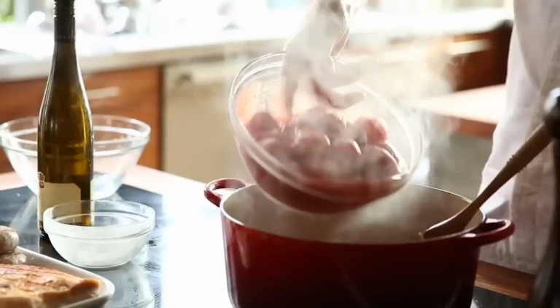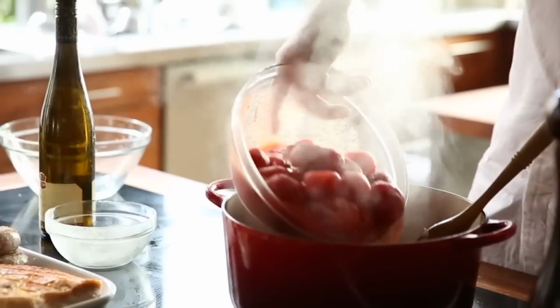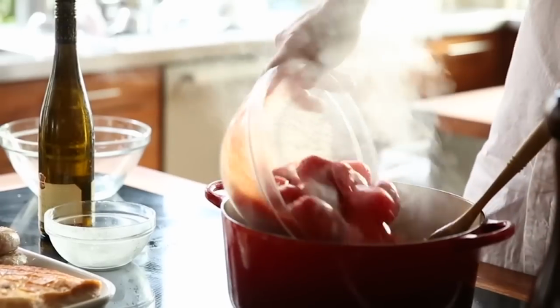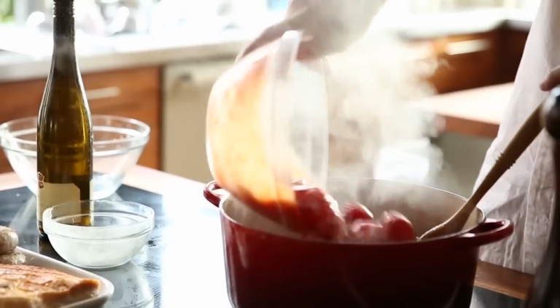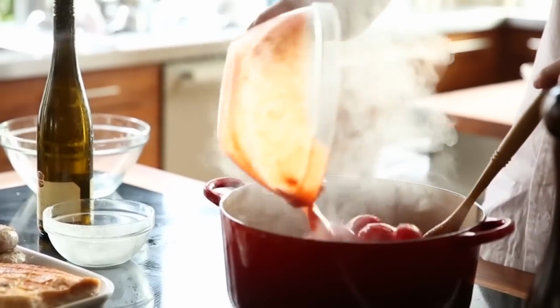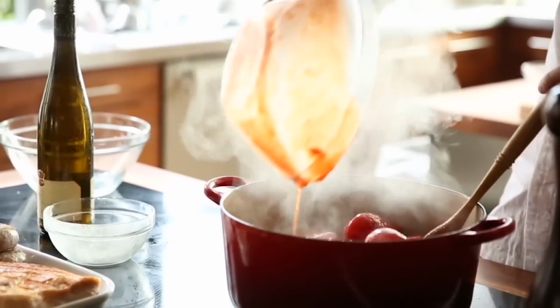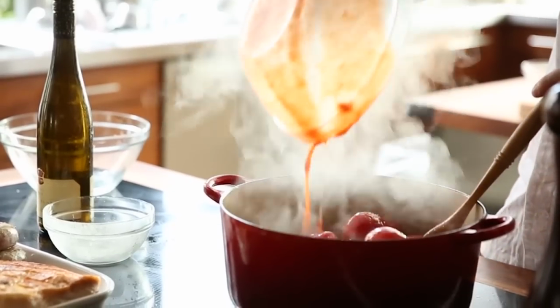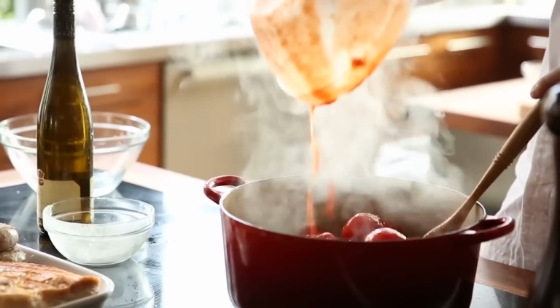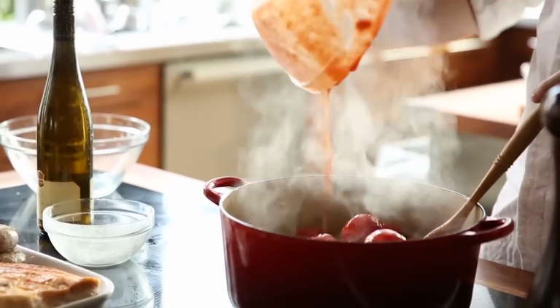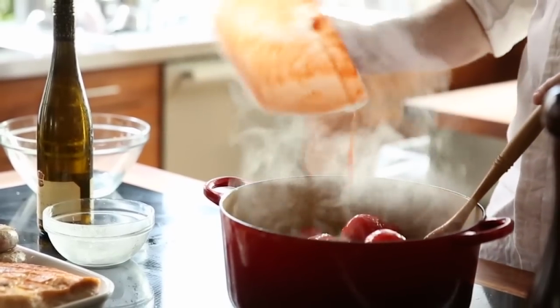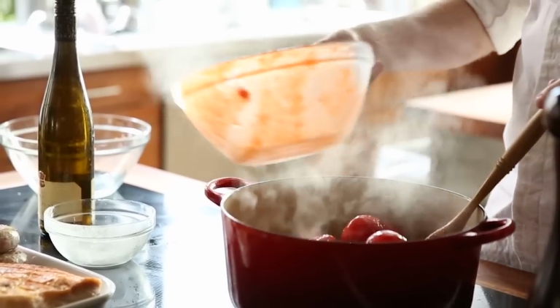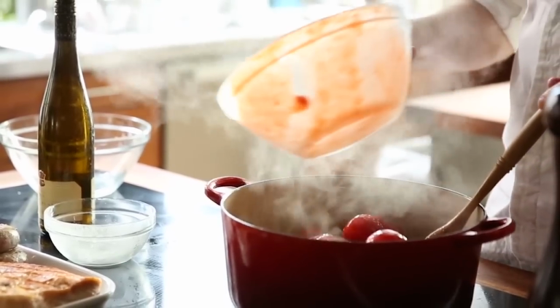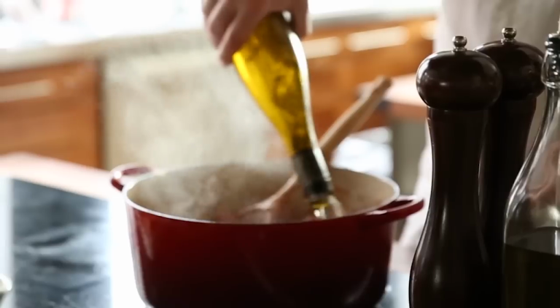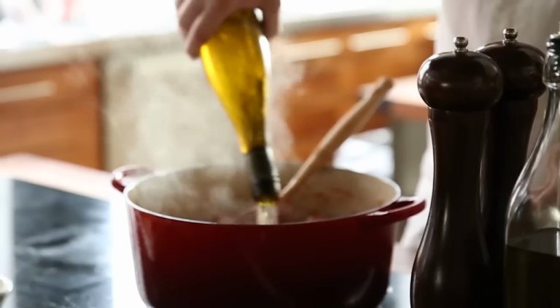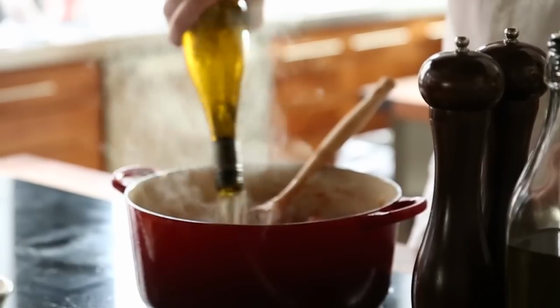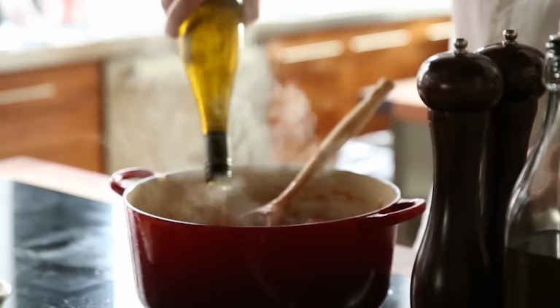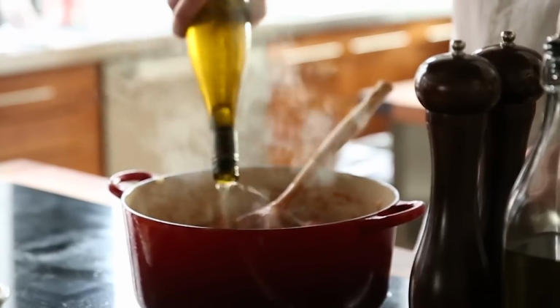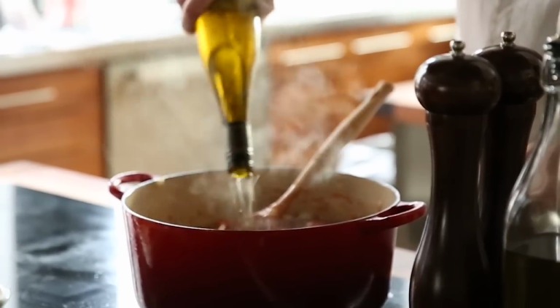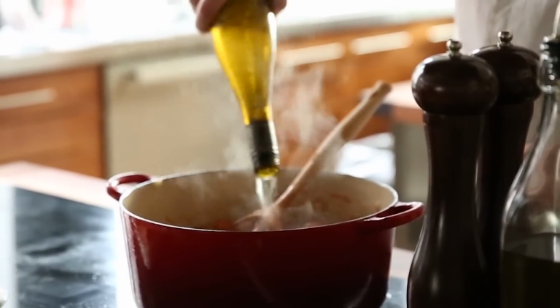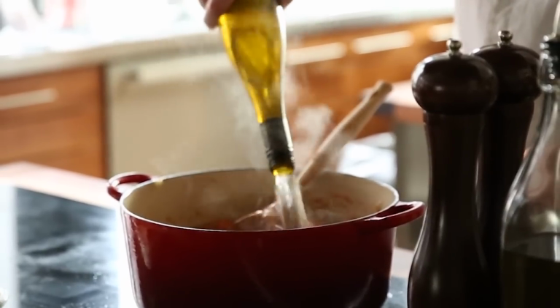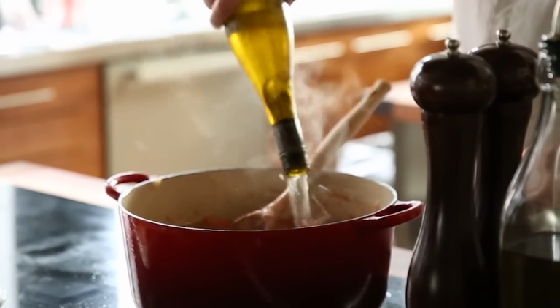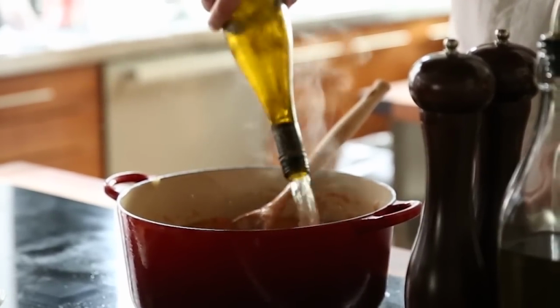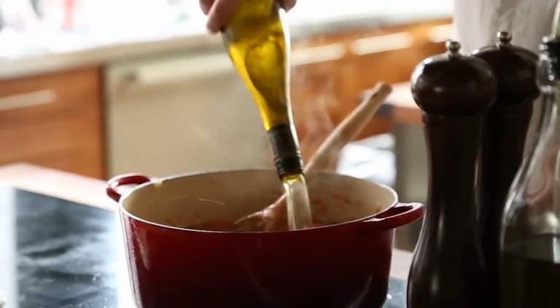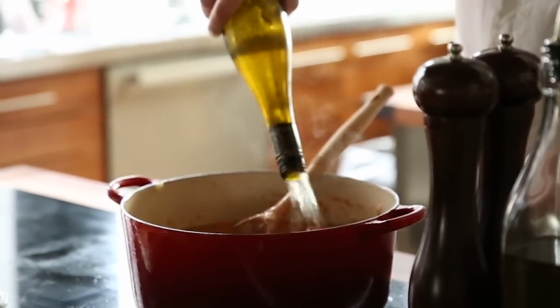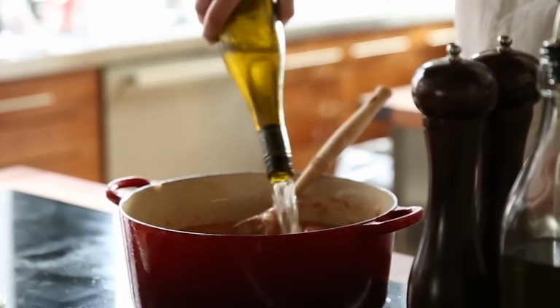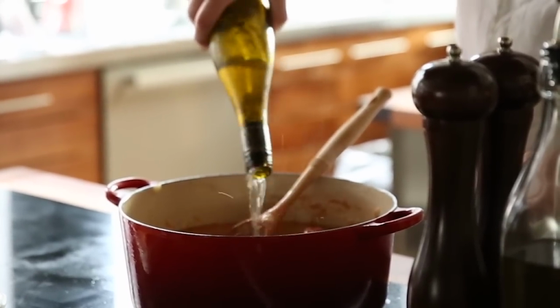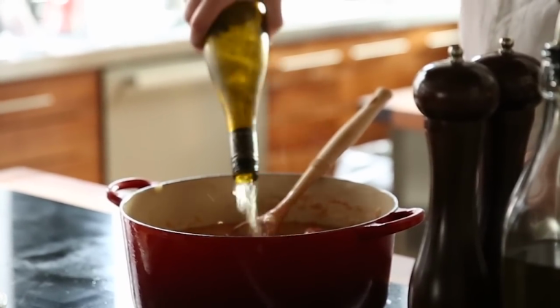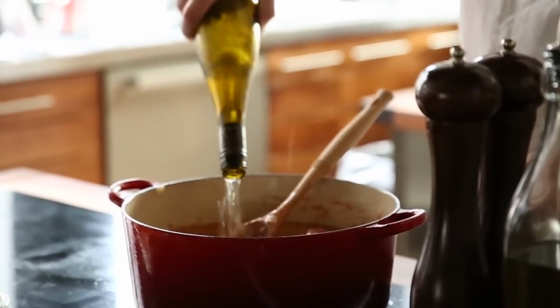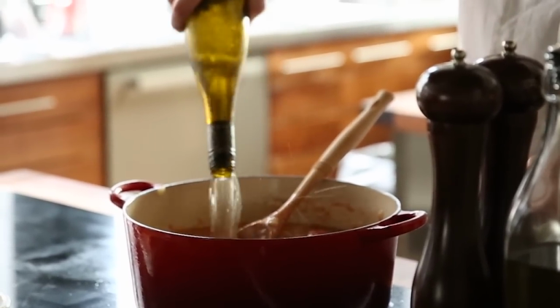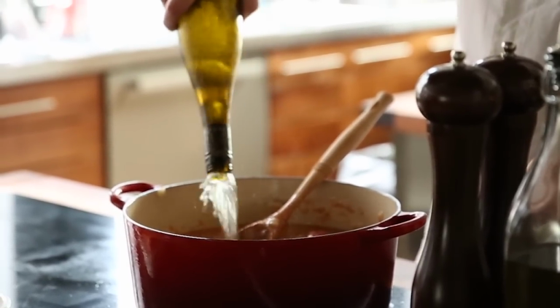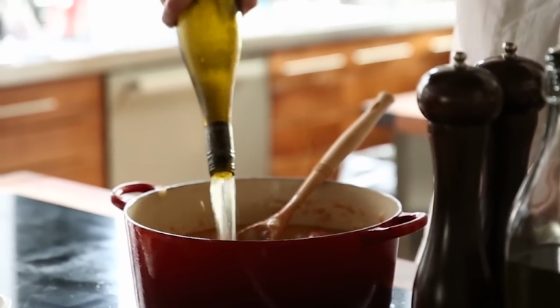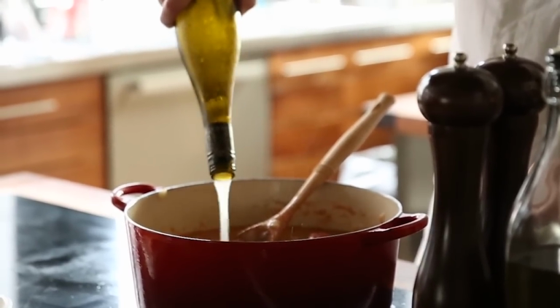Then the peeled tomatoes. Add some white wine — I like using white wine because it gives a different taste. And then we'll cook this down.